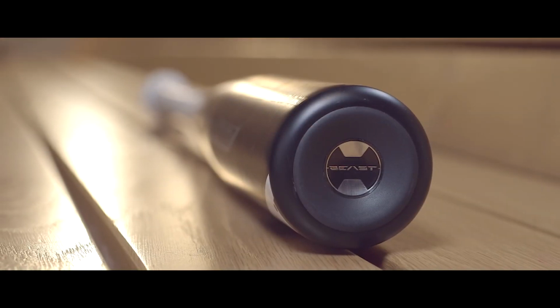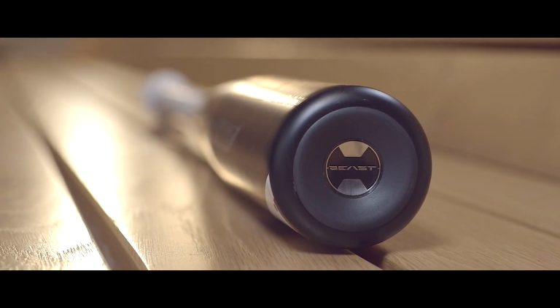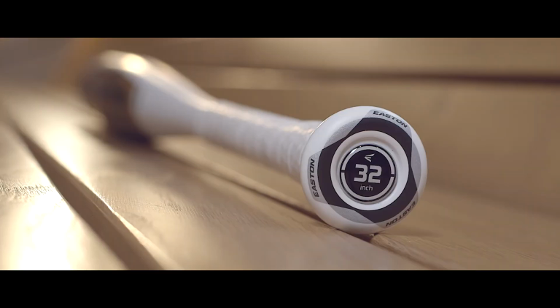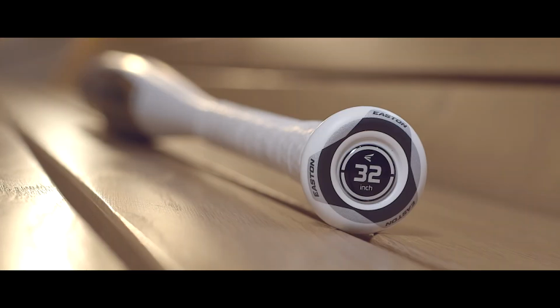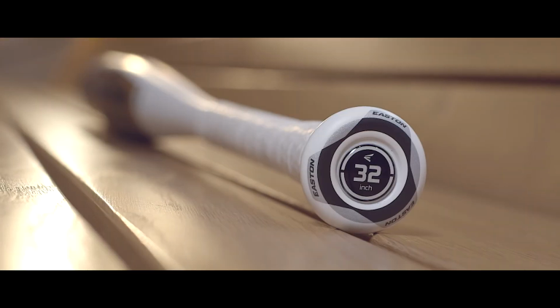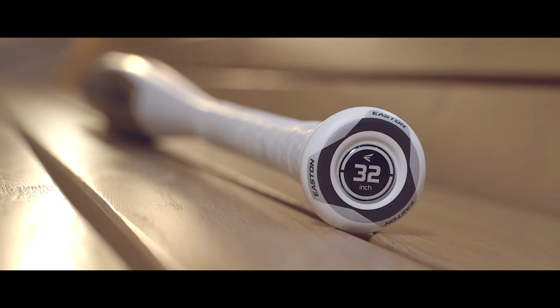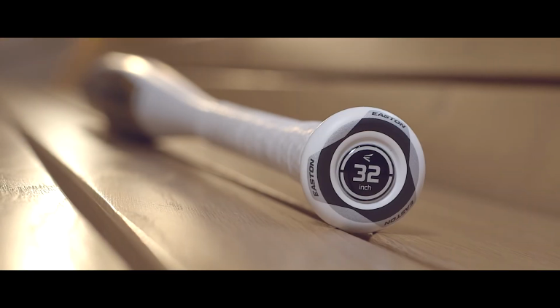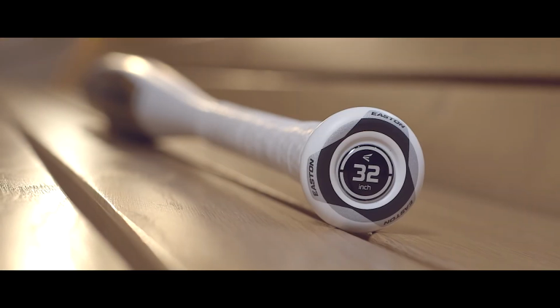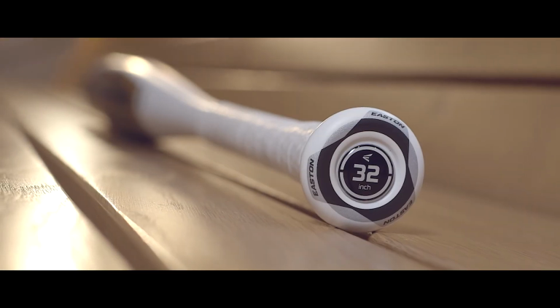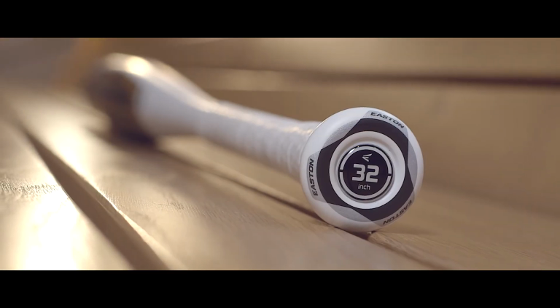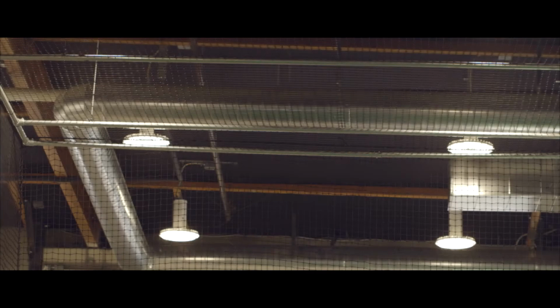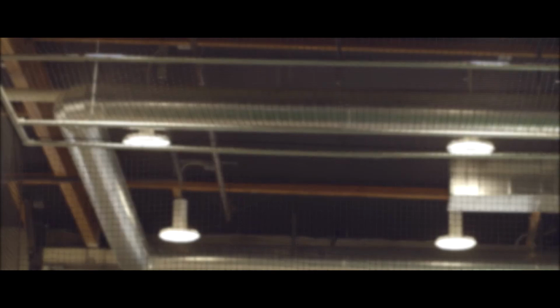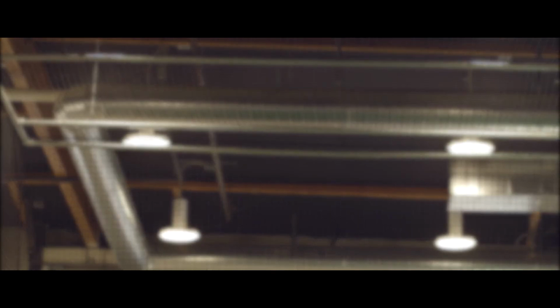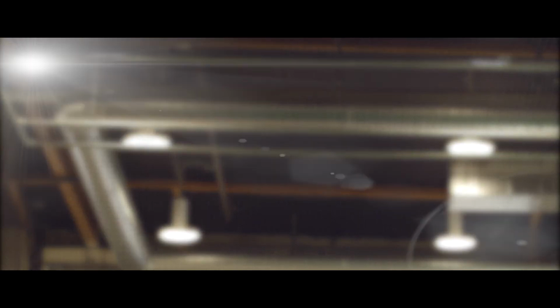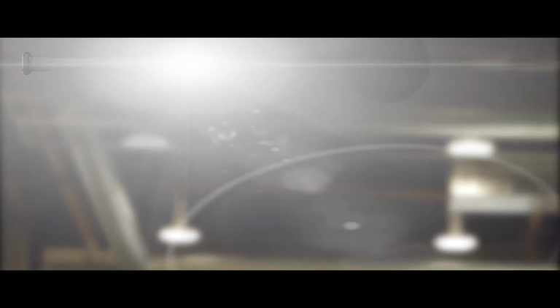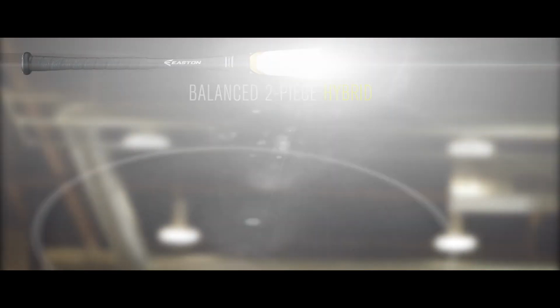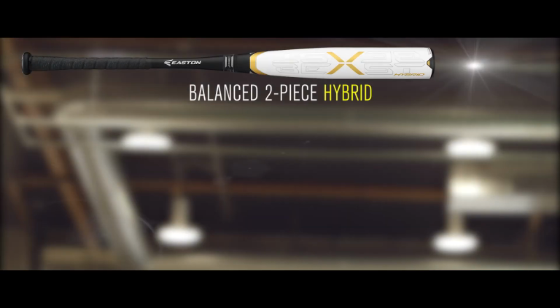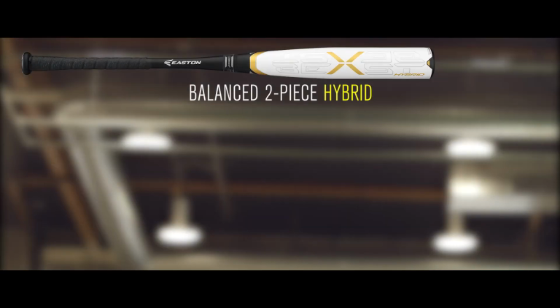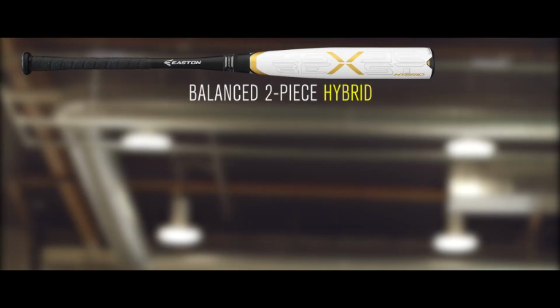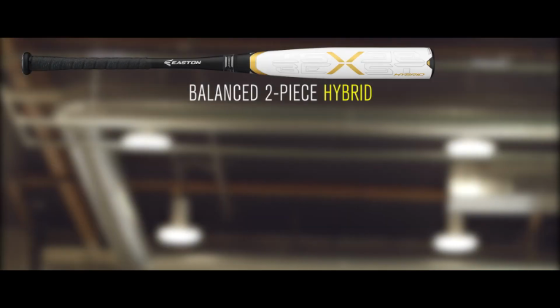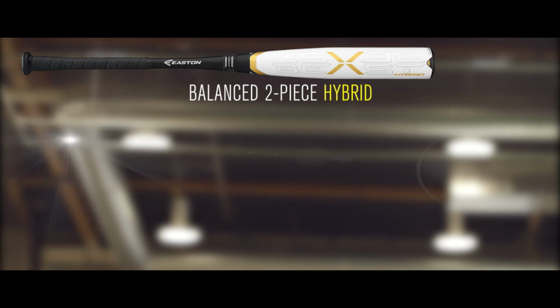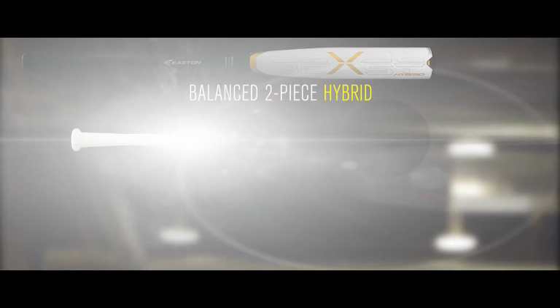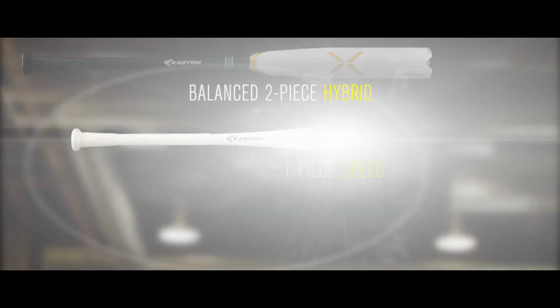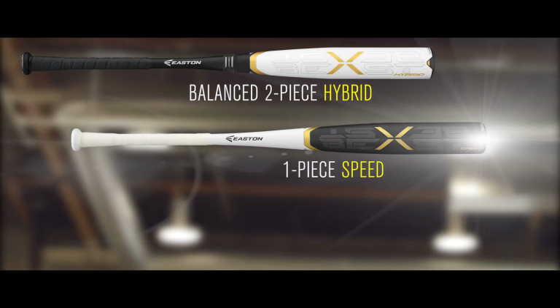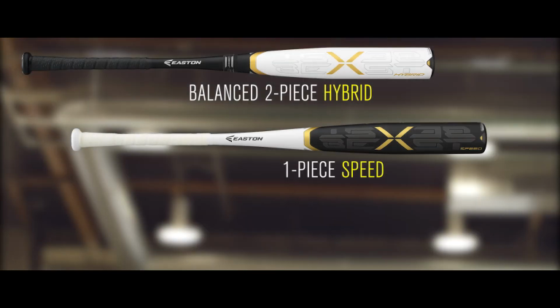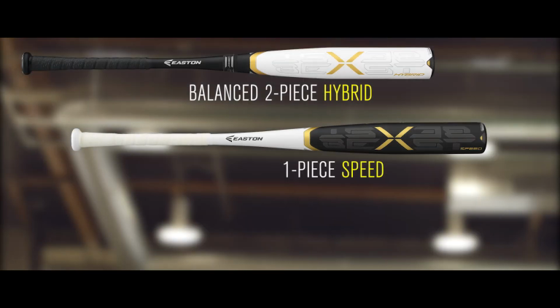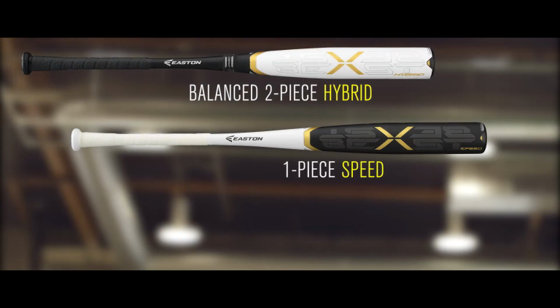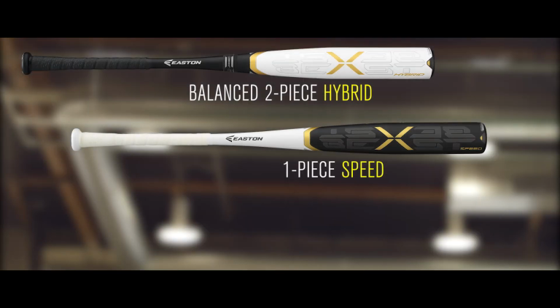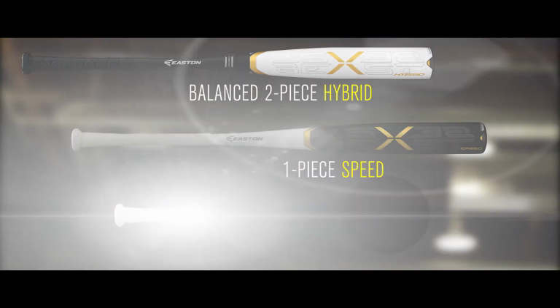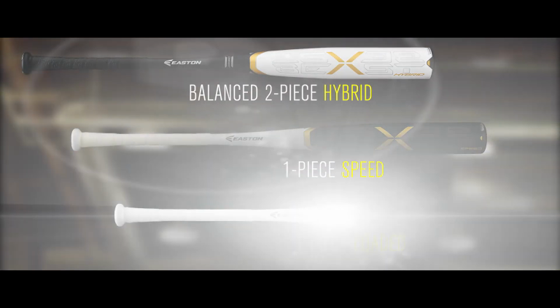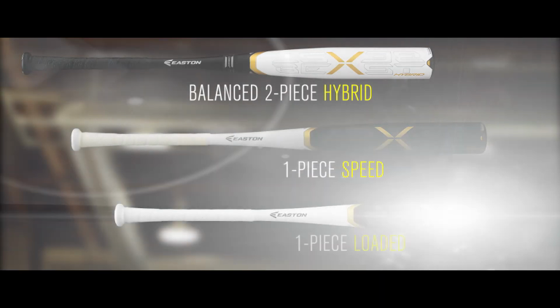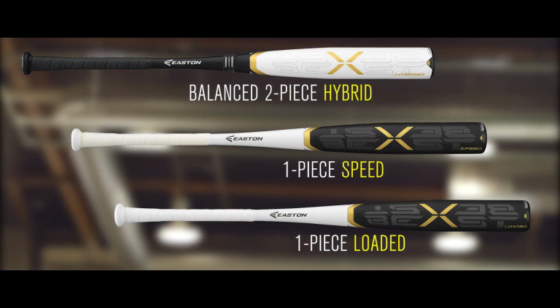The Beast-X BB-Core is available in the balanced two-piece hybrid, the one-piece speed, and the one-piece loaded model.